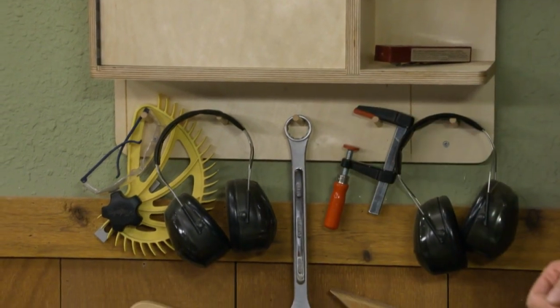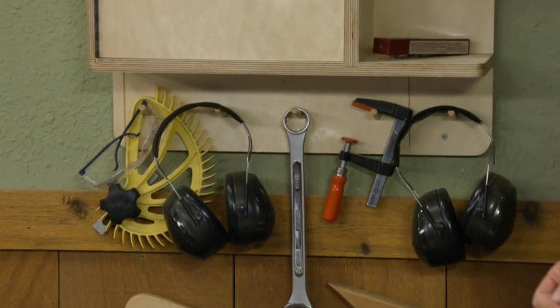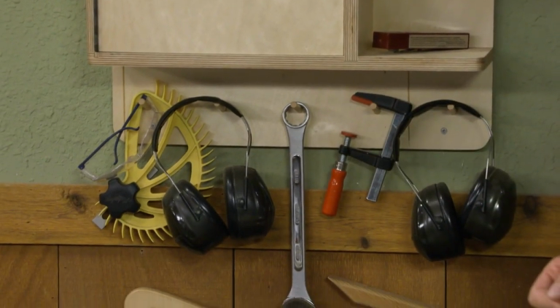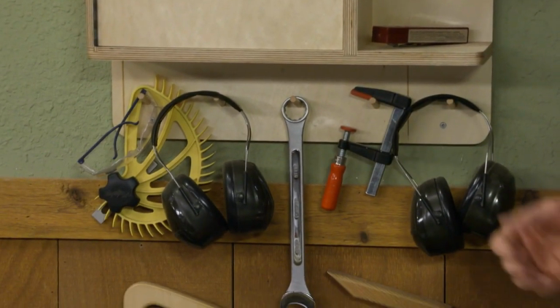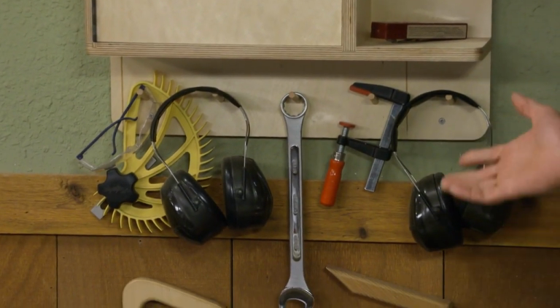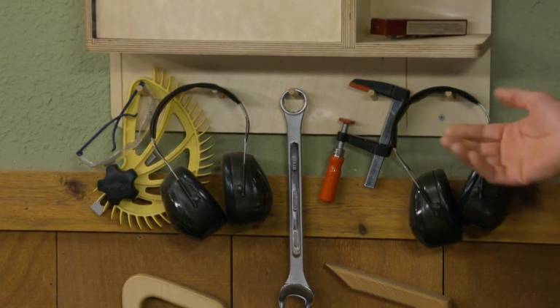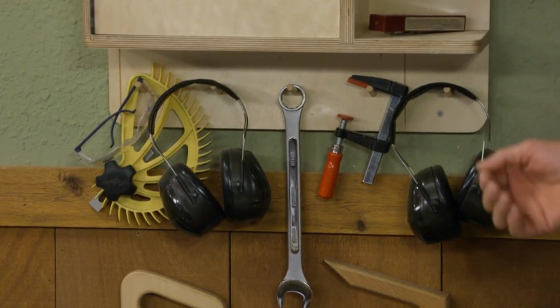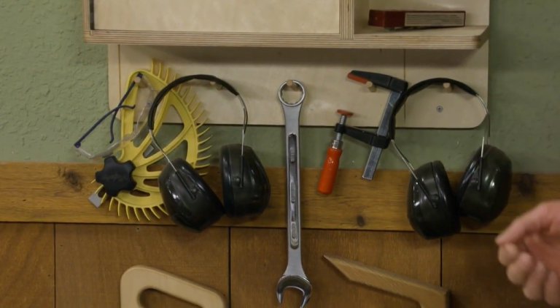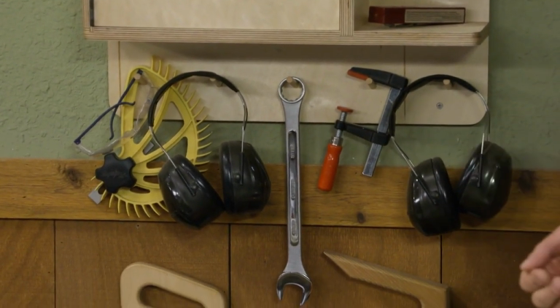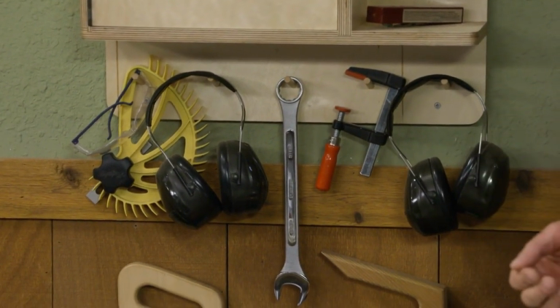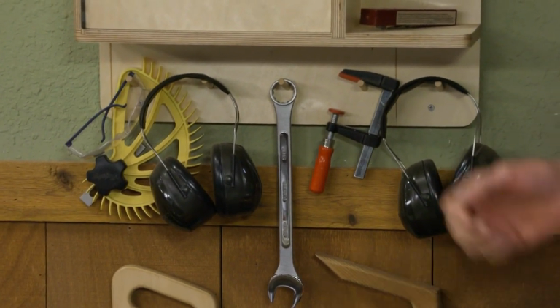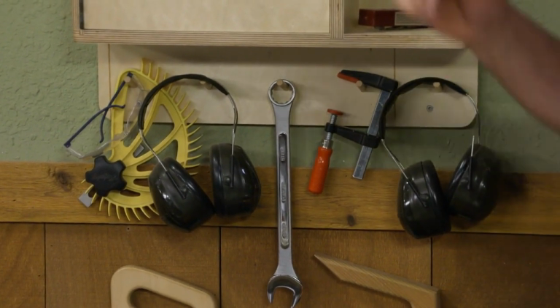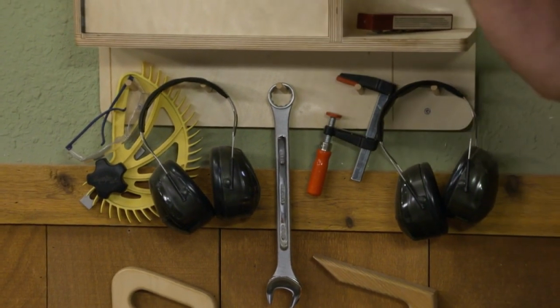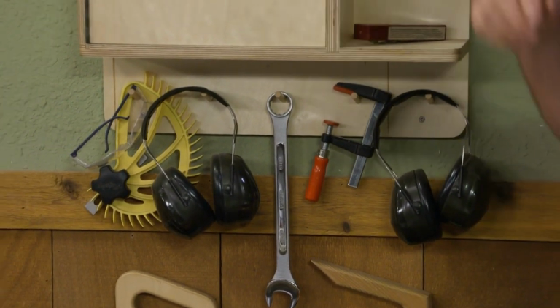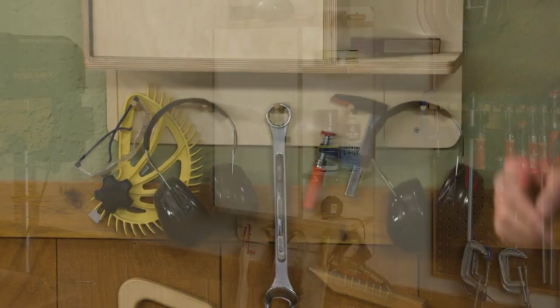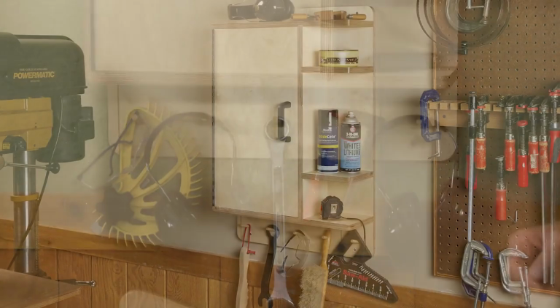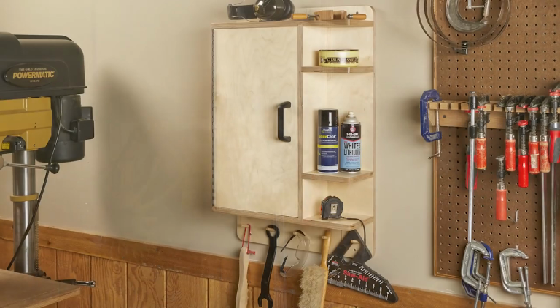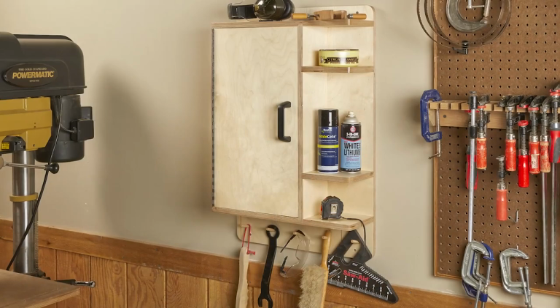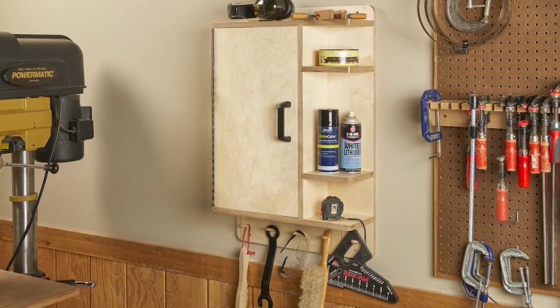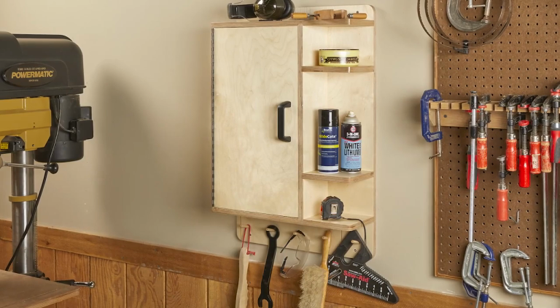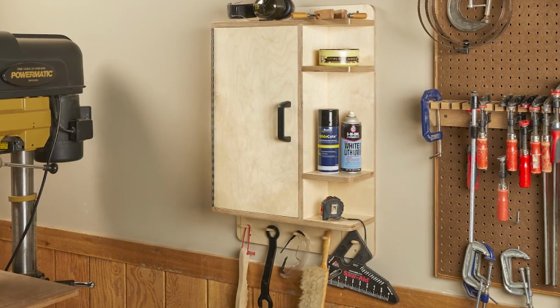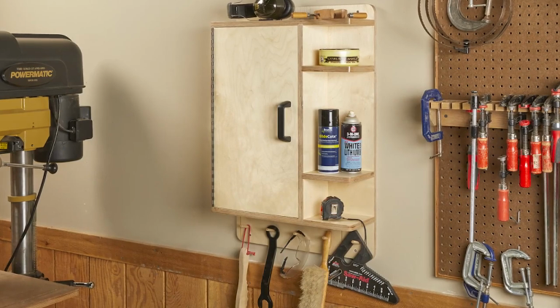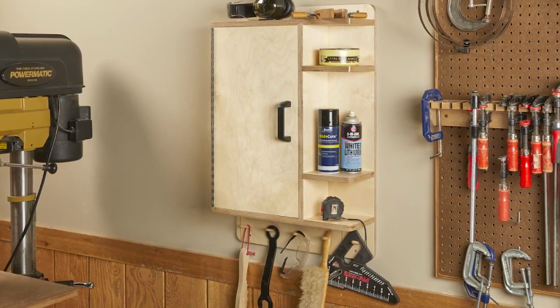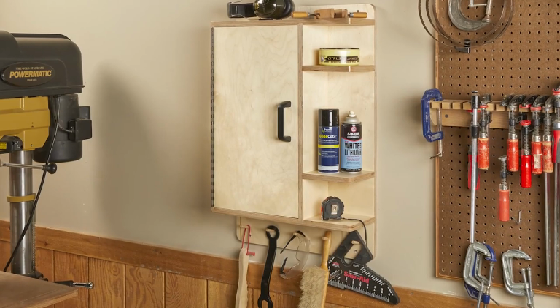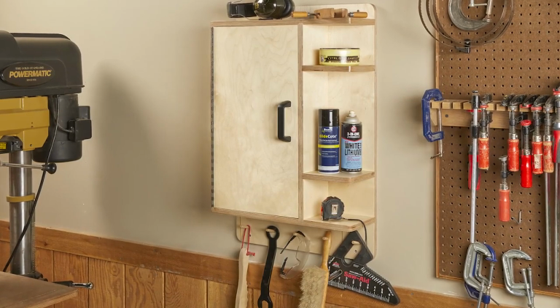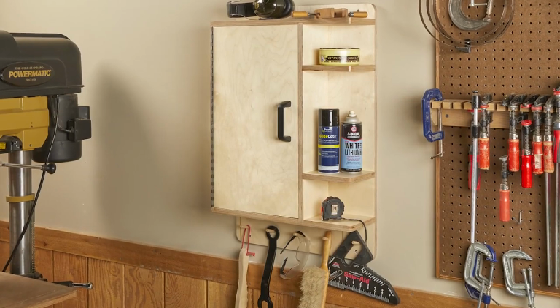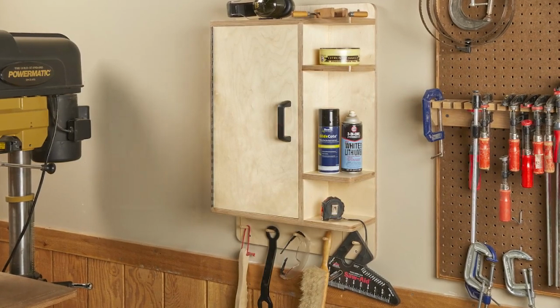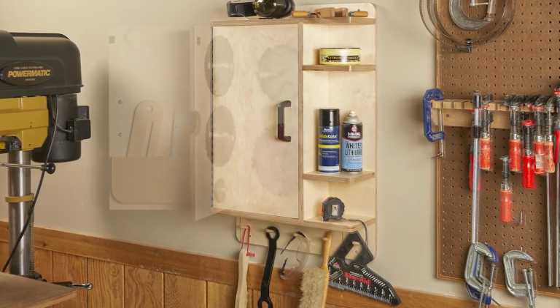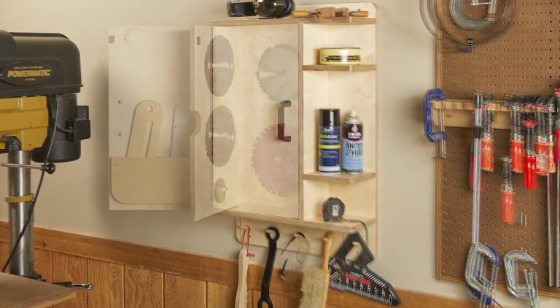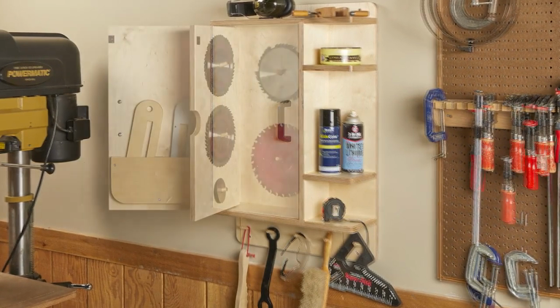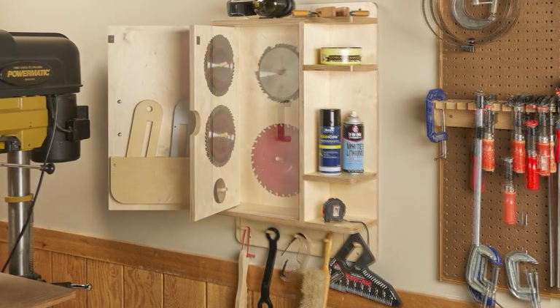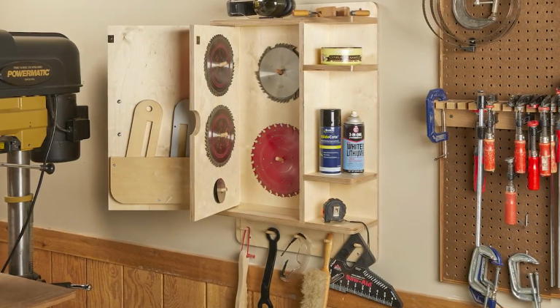It's an easy project, it's a fun build, and a great addition to your shop. You'll find it in Woodsmith.